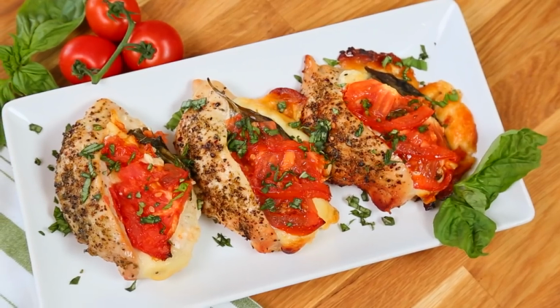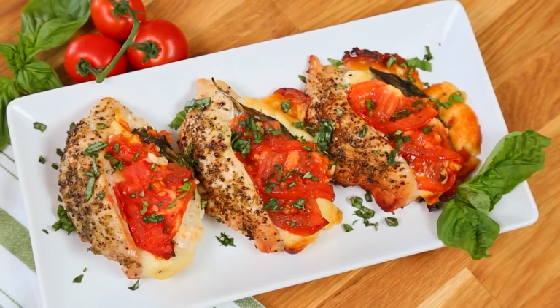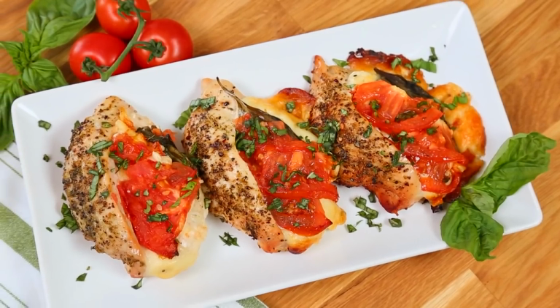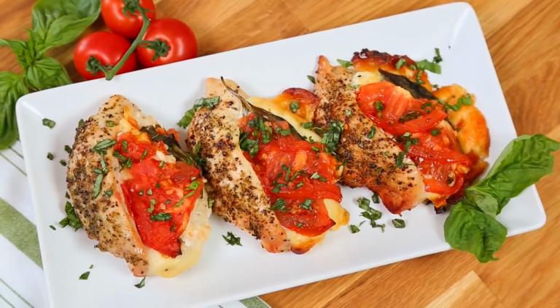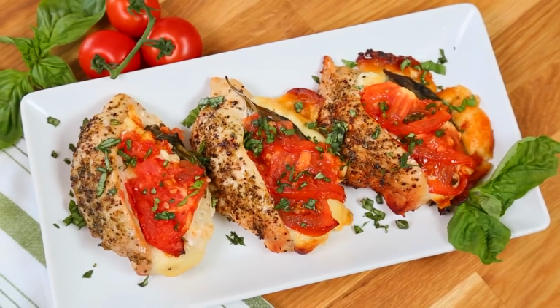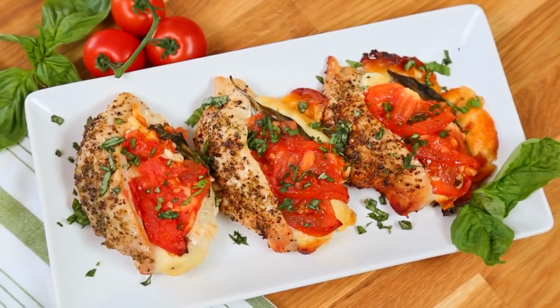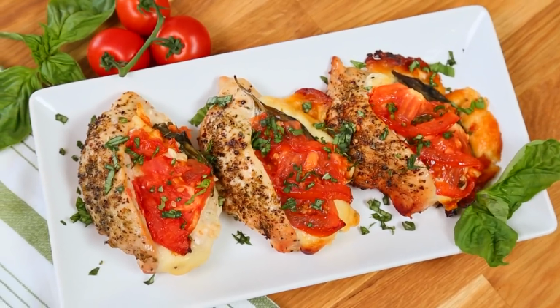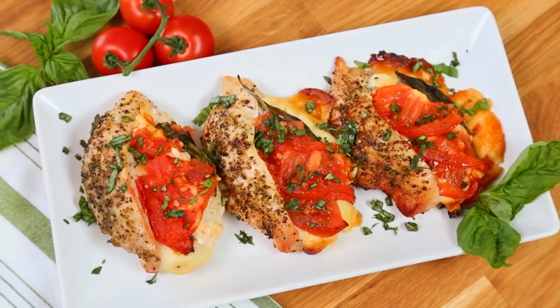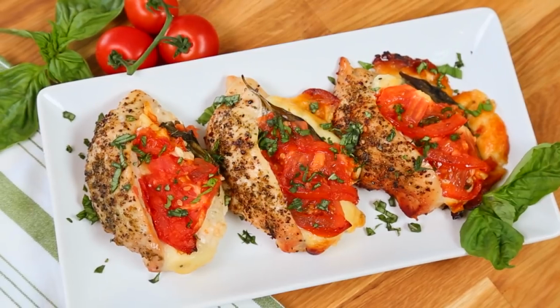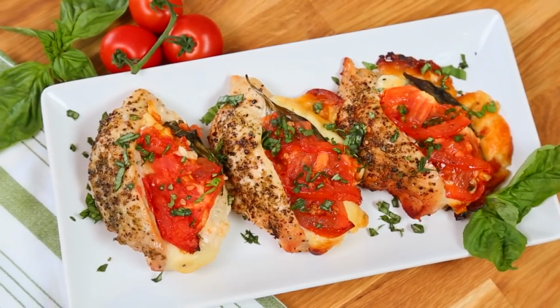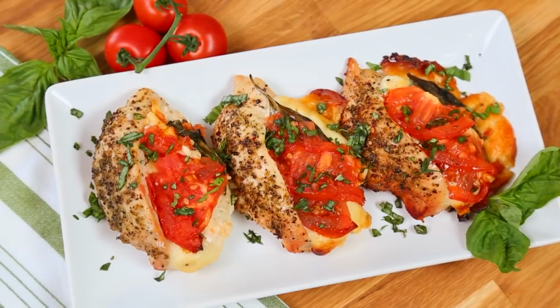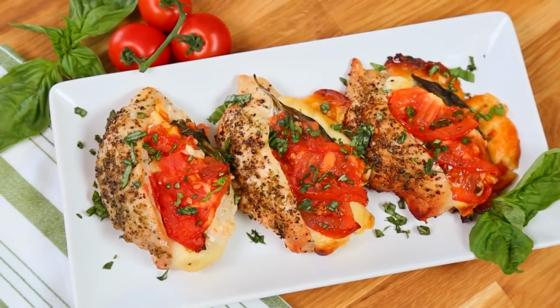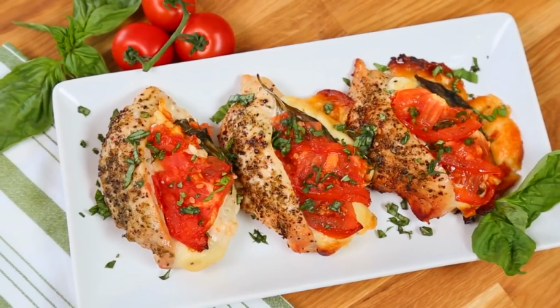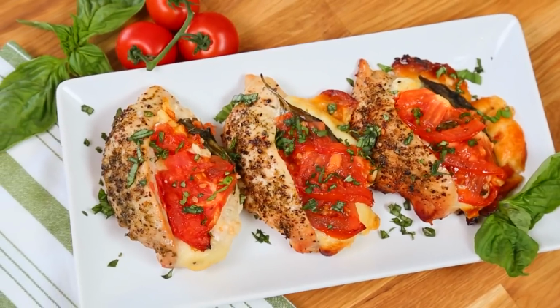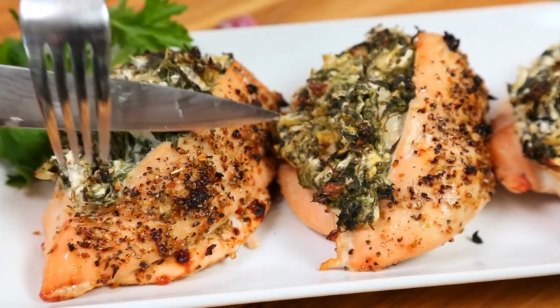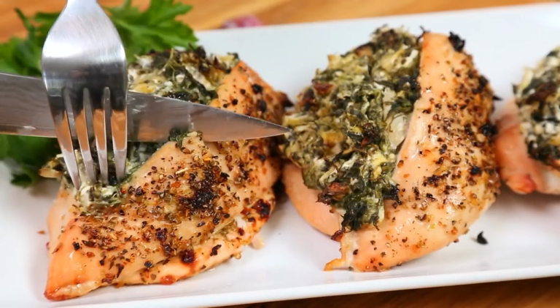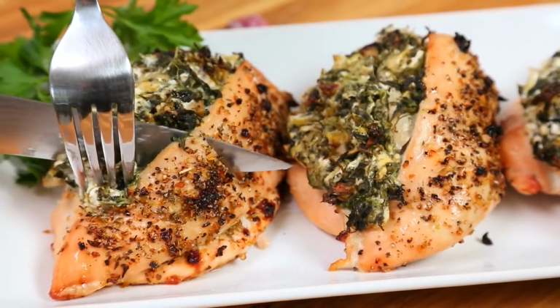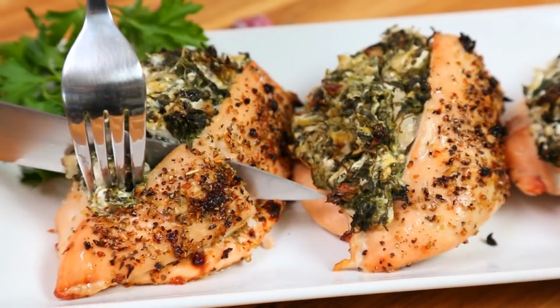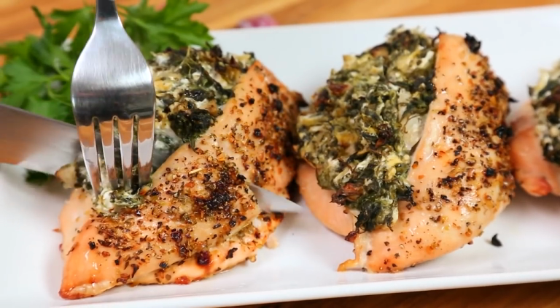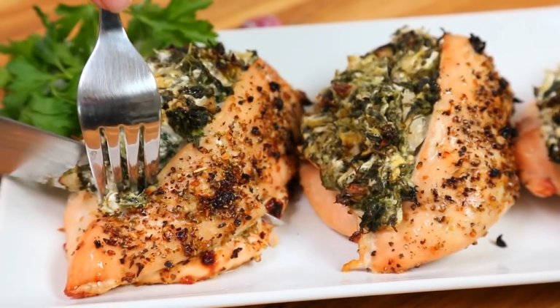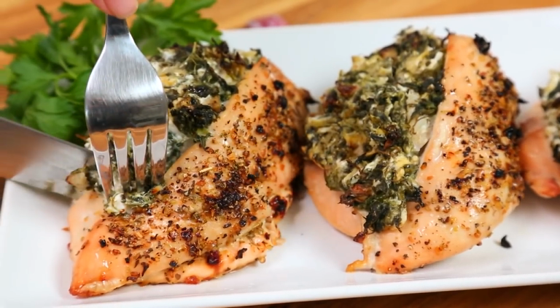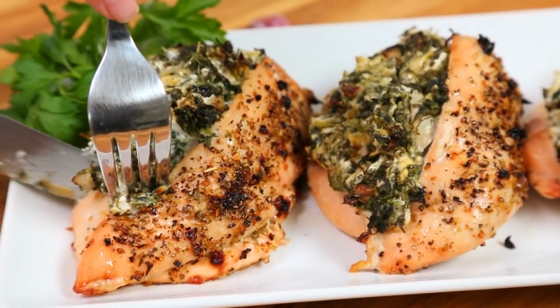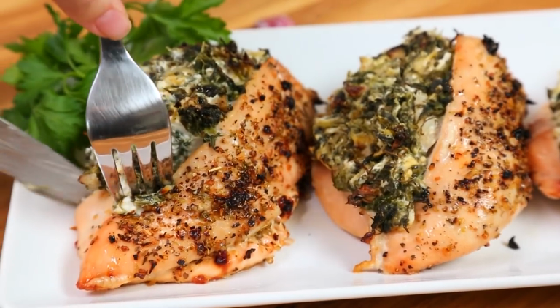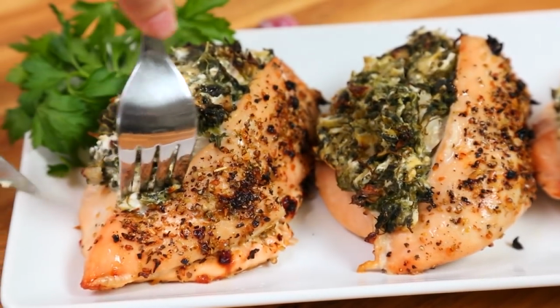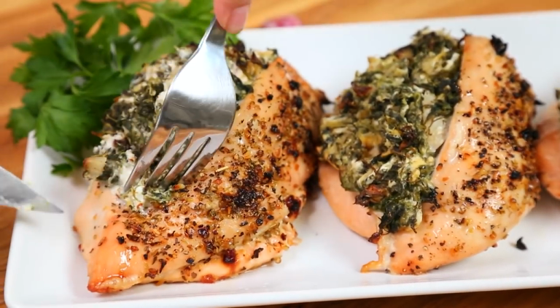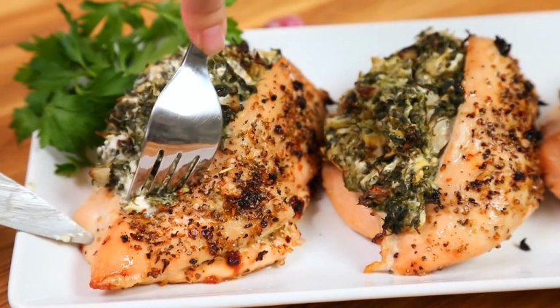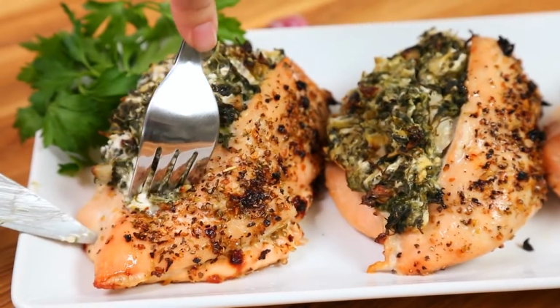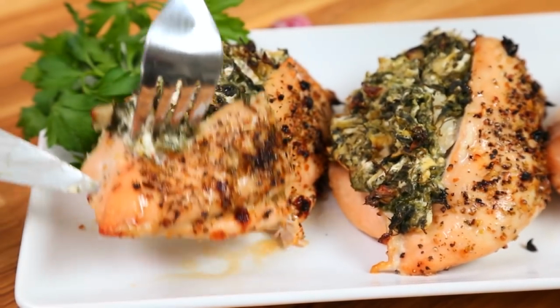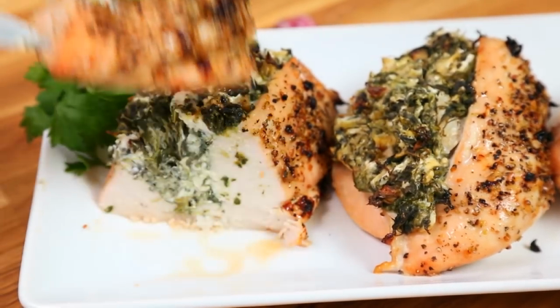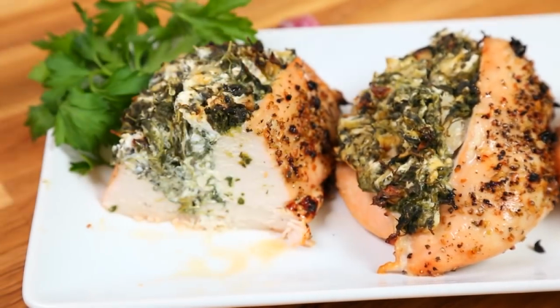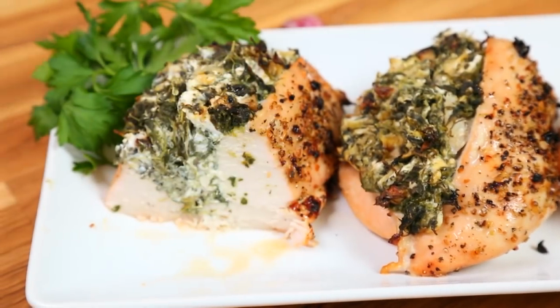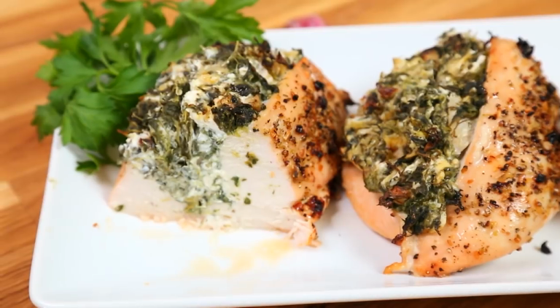I found it came in really handy in my upcoming stuffed chicken video, which is going to be delicious, so stay tuned for that in a few weeks.